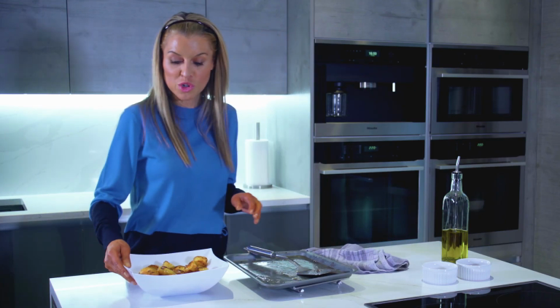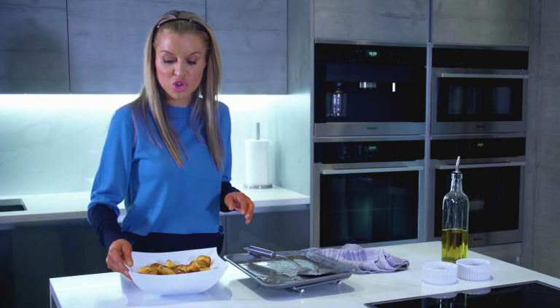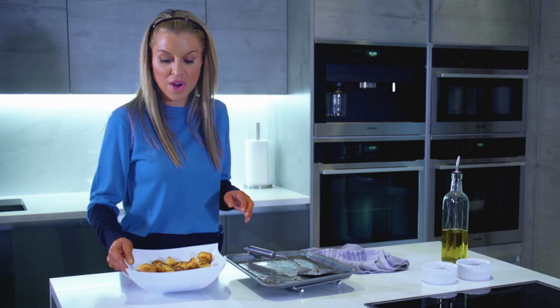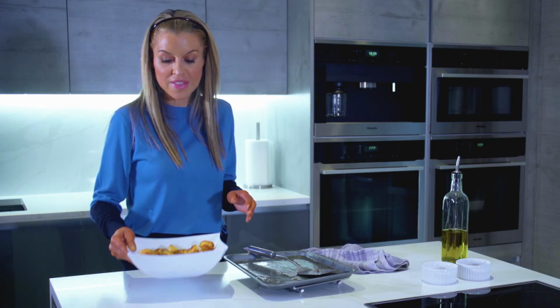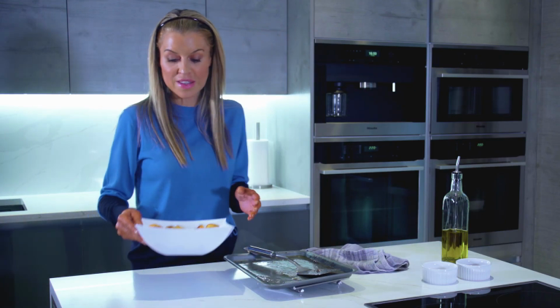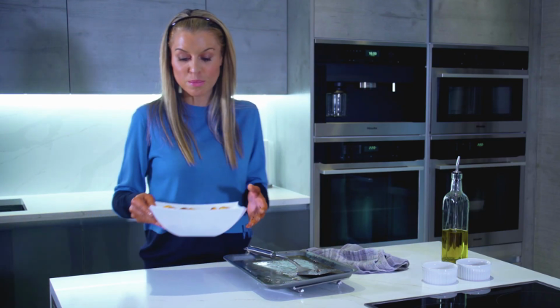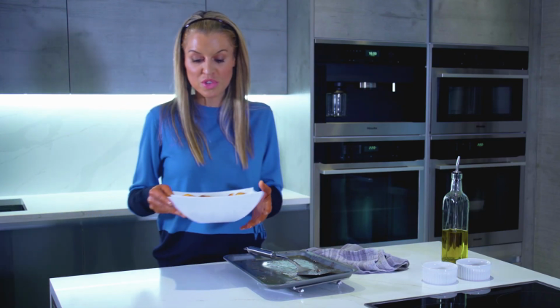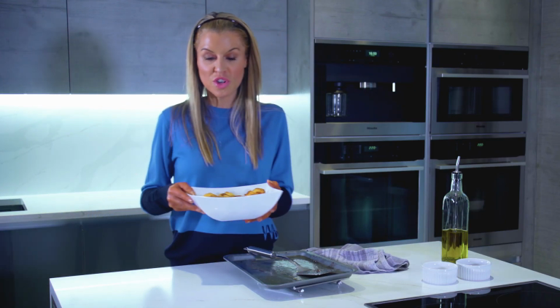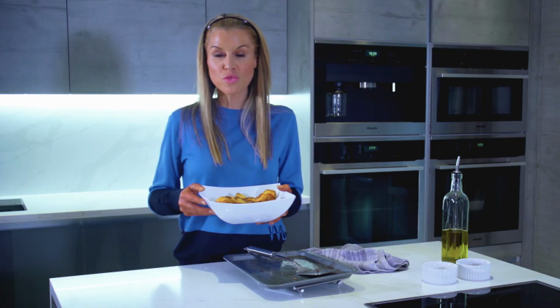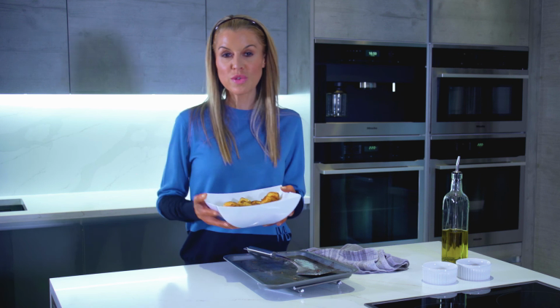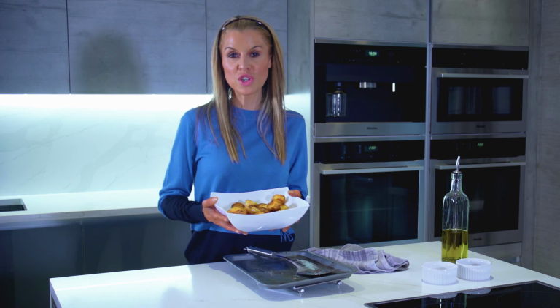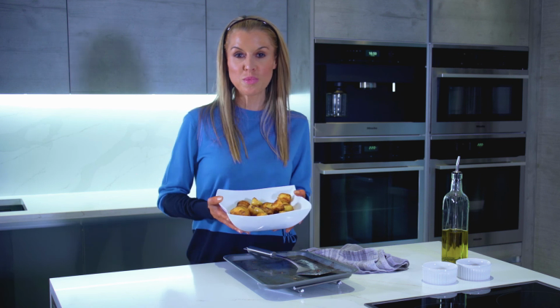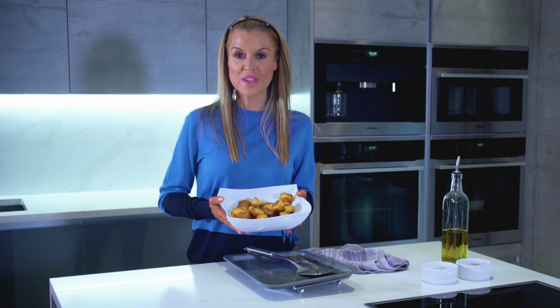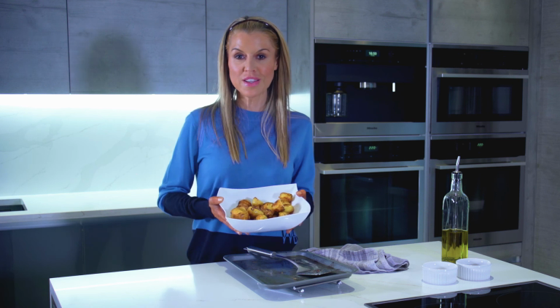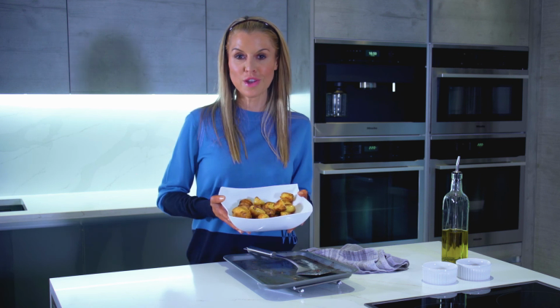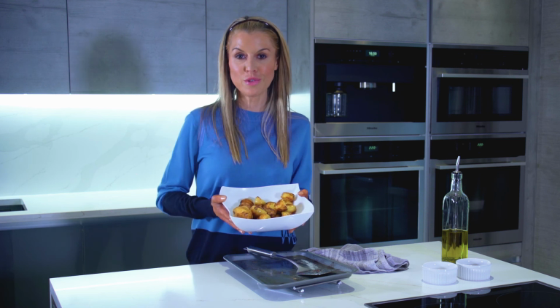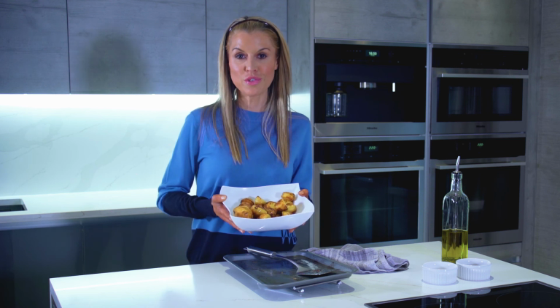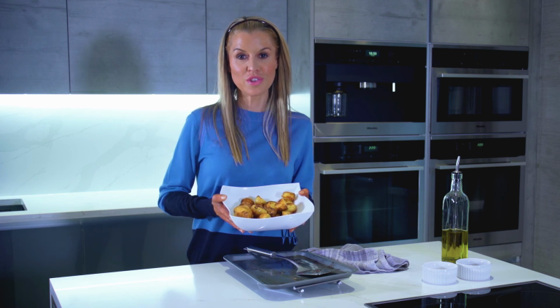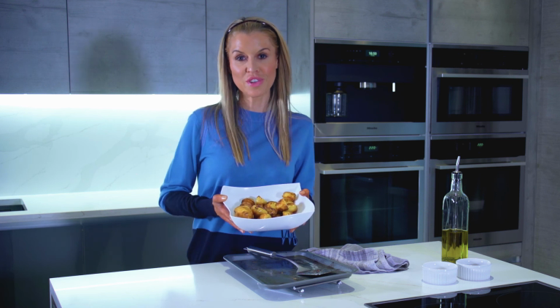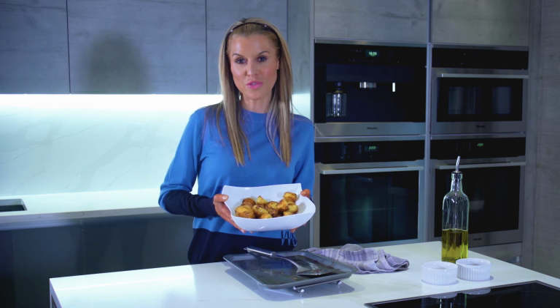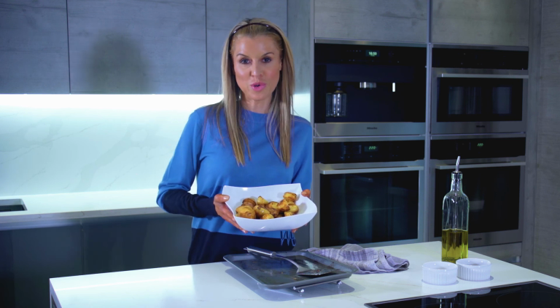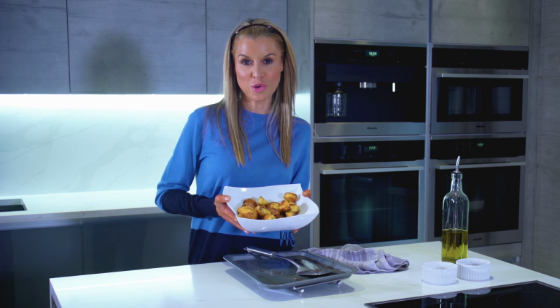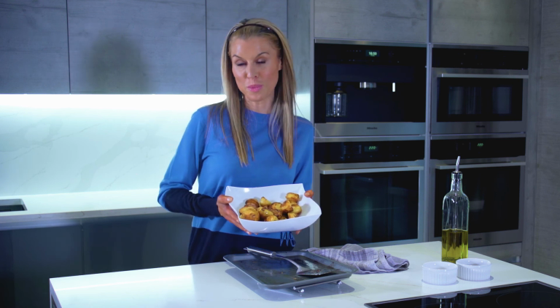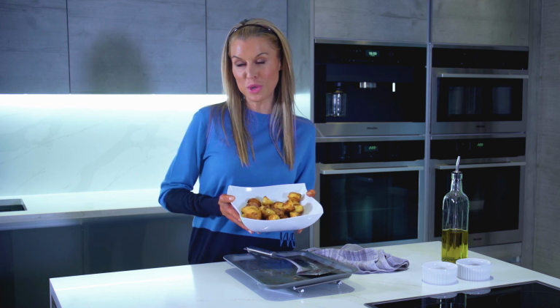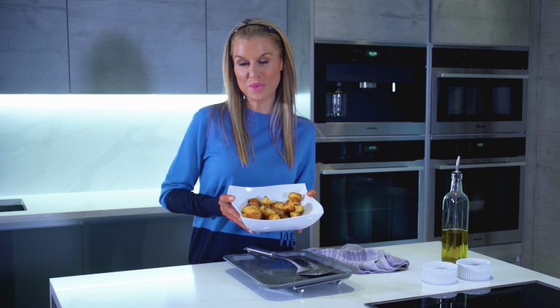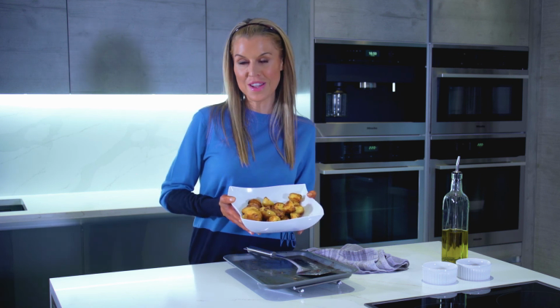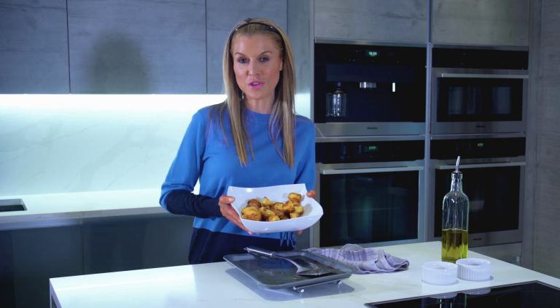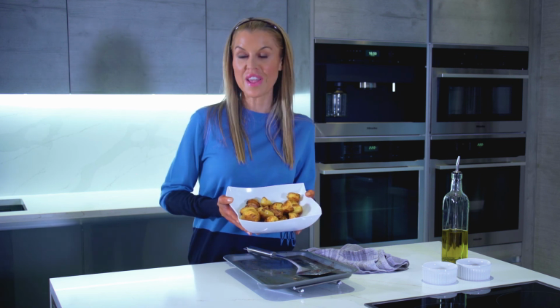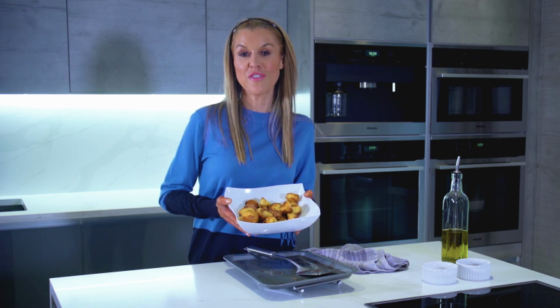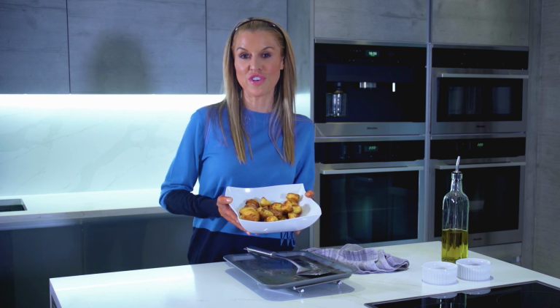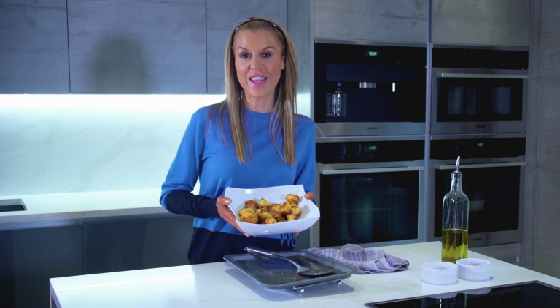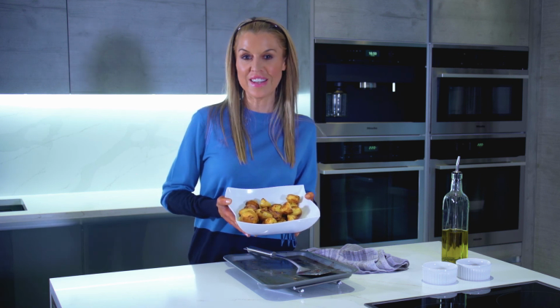Once you try these mustard roasted new potatoes, you'll never want normal new potatoes ever again.